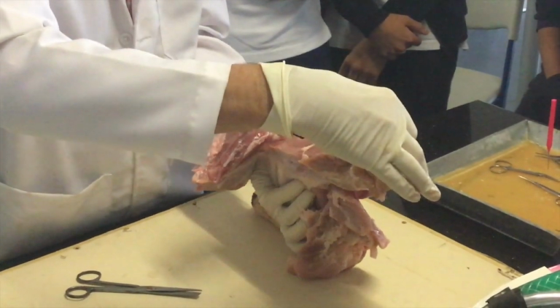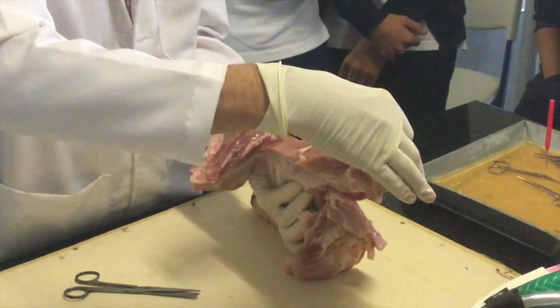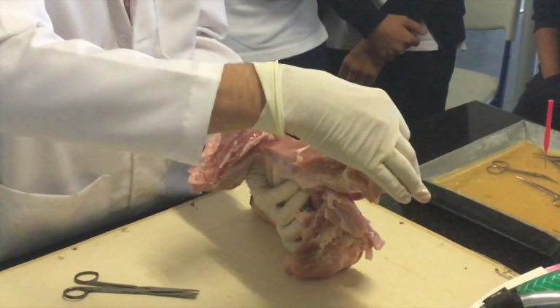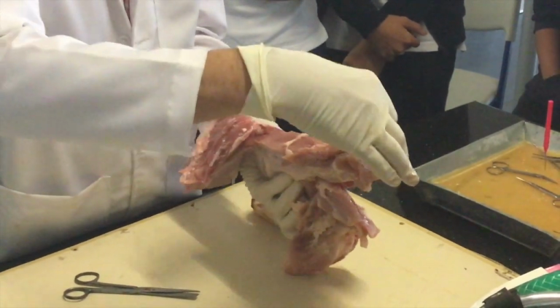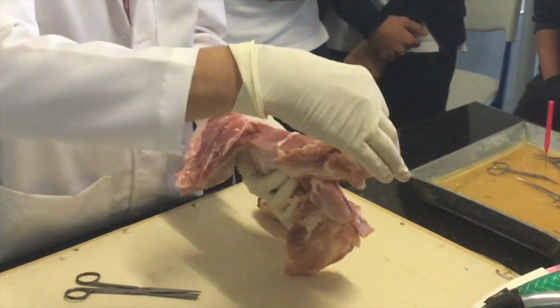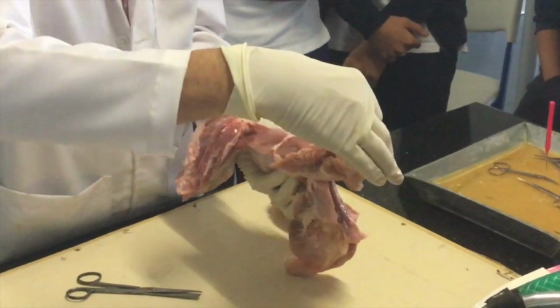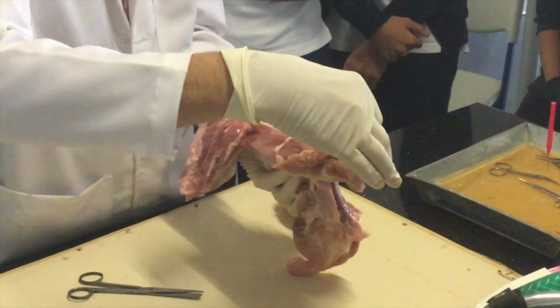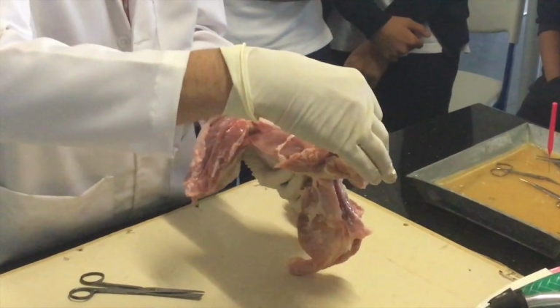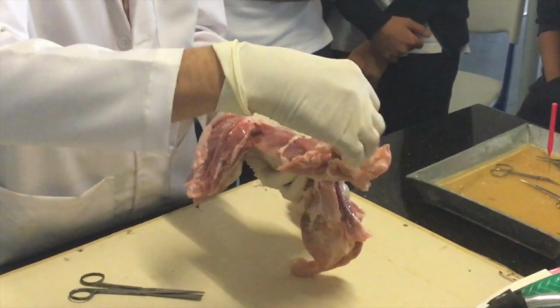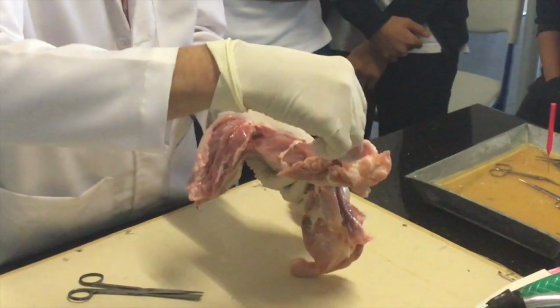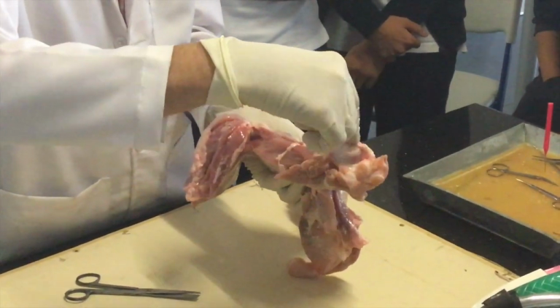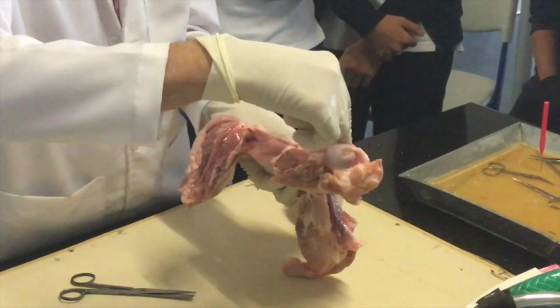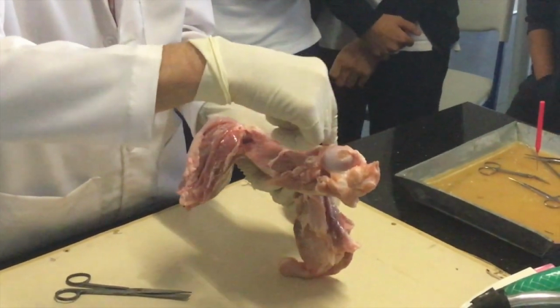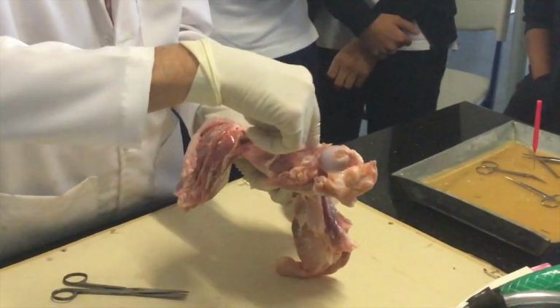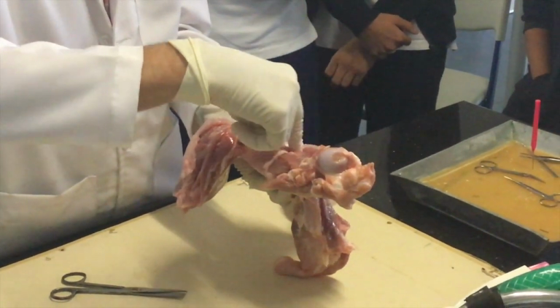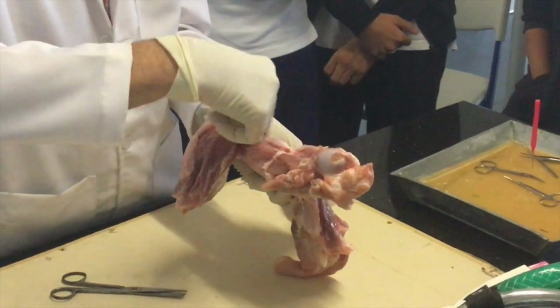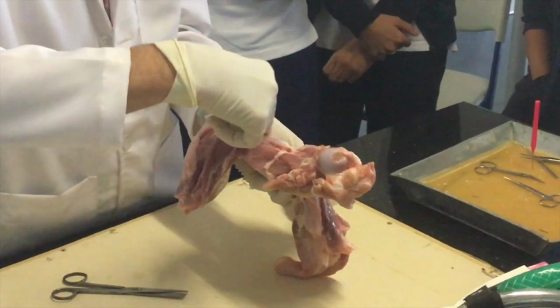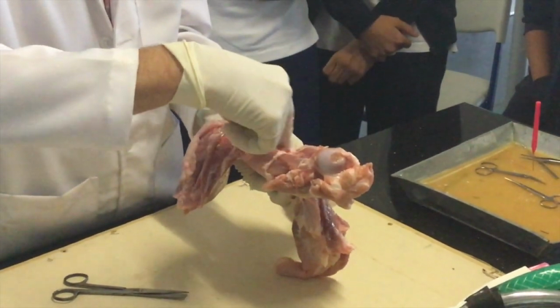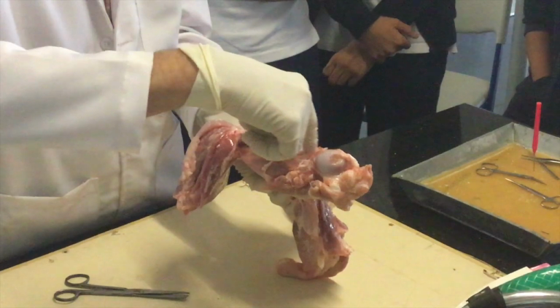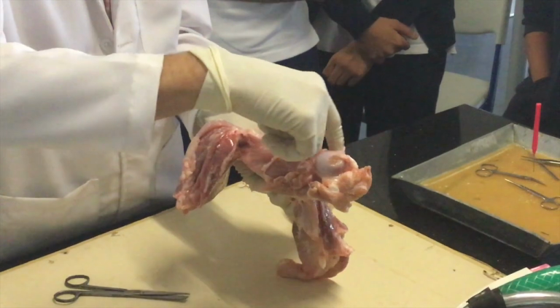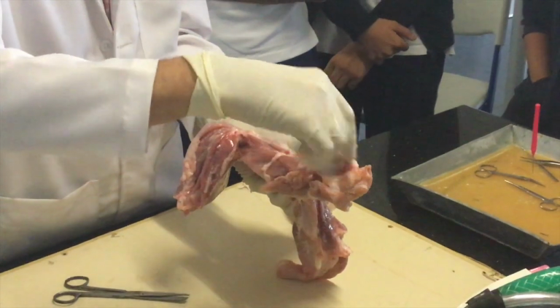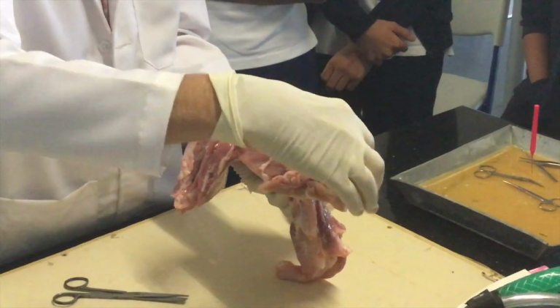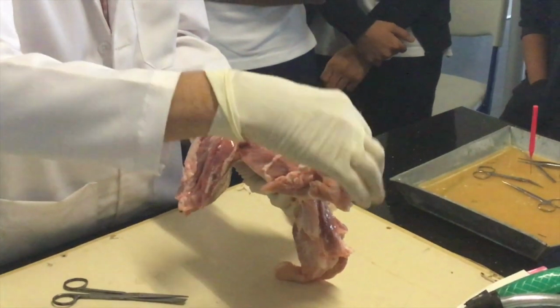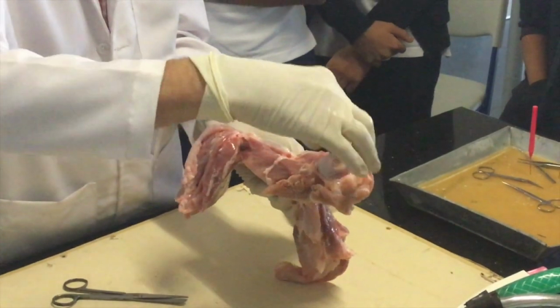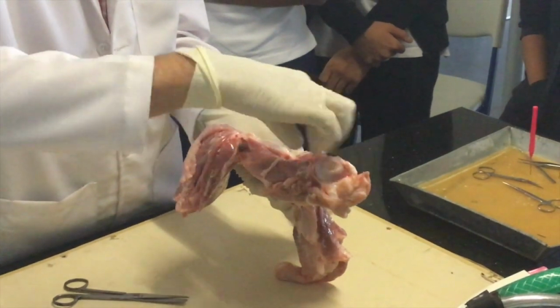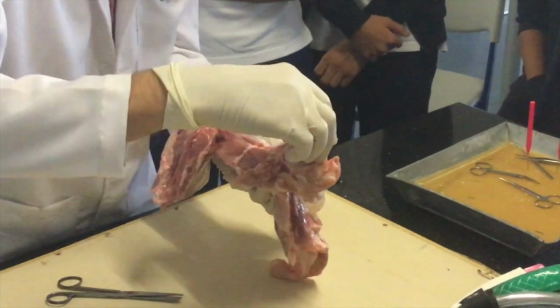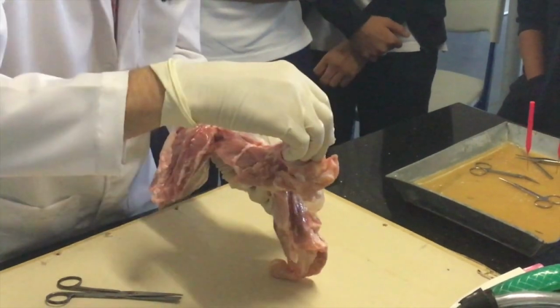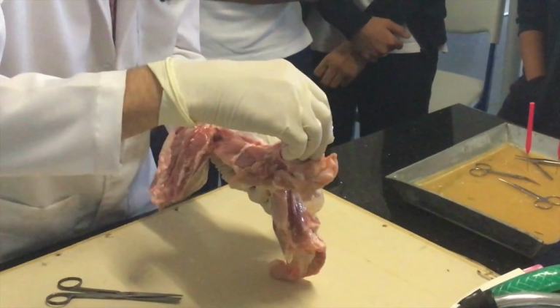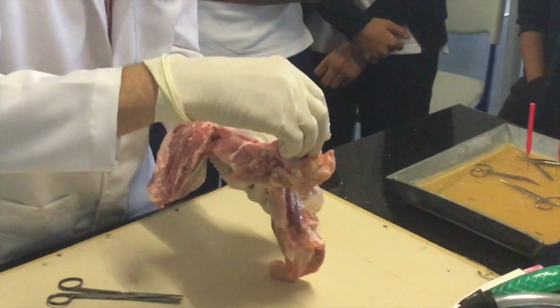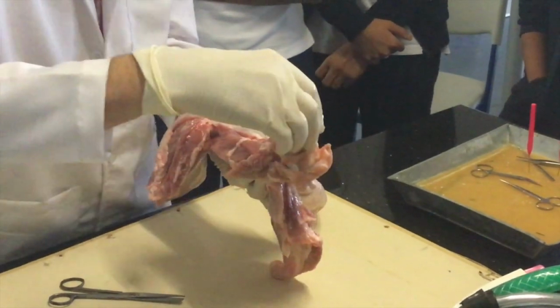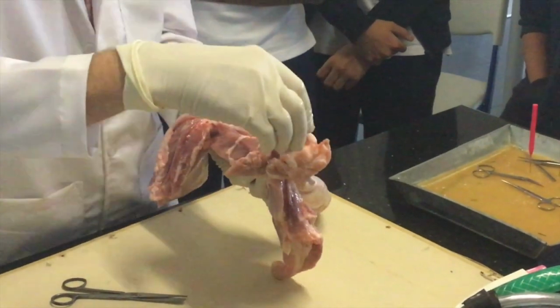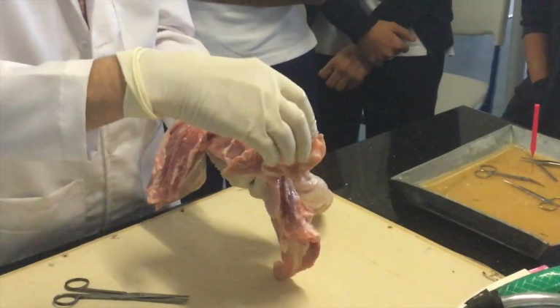This would slot into the shoulder blade. So, Liana, which bone of mammalian anatomy is this bone here? Humerus.